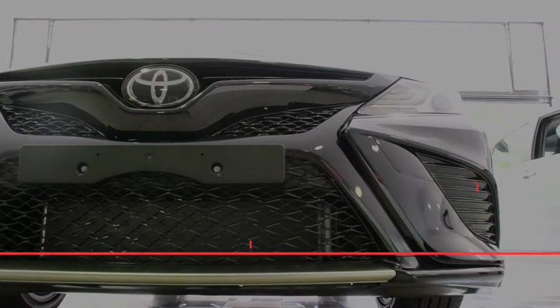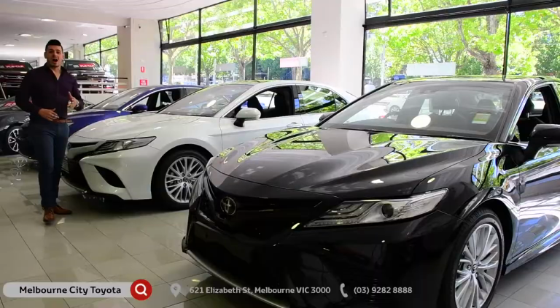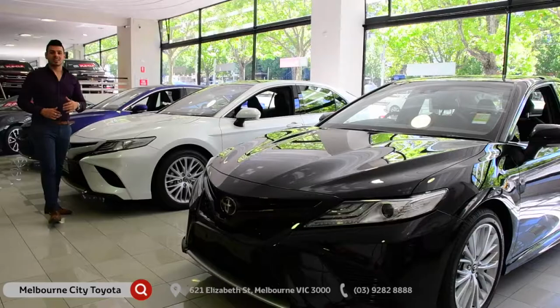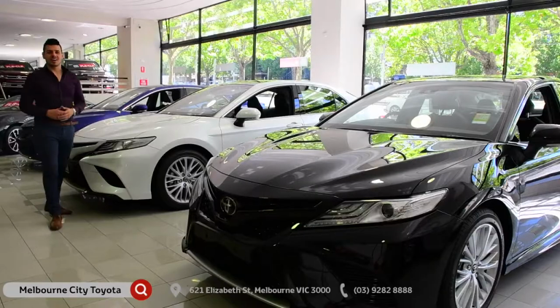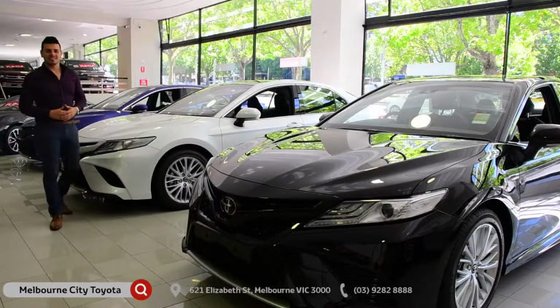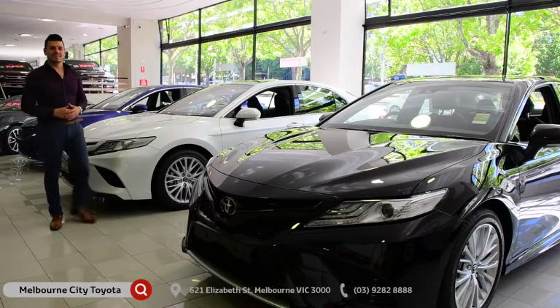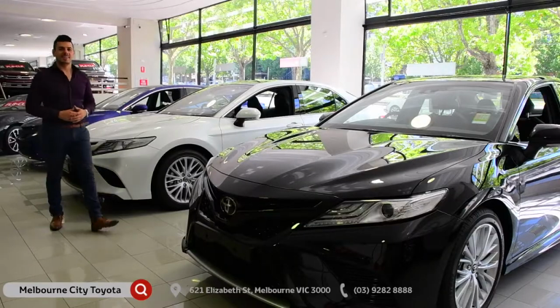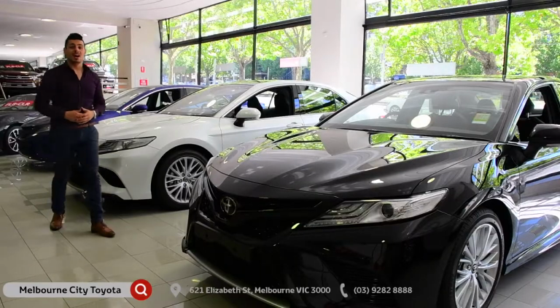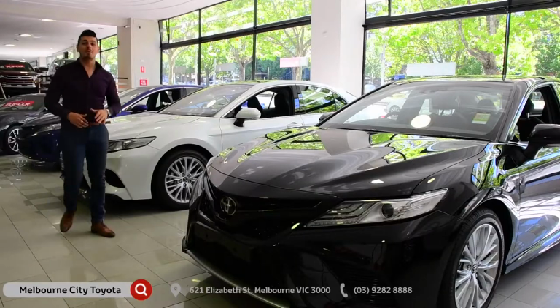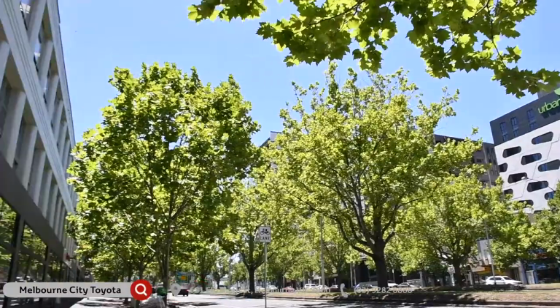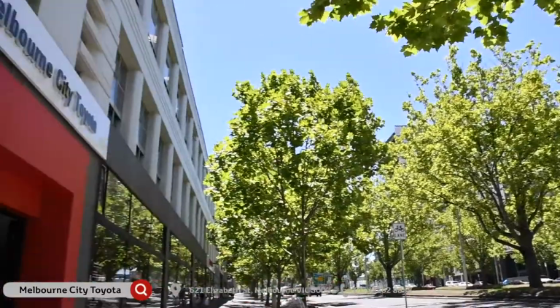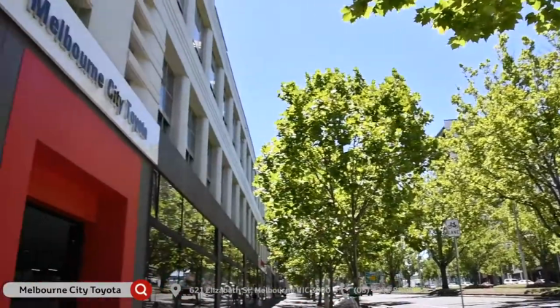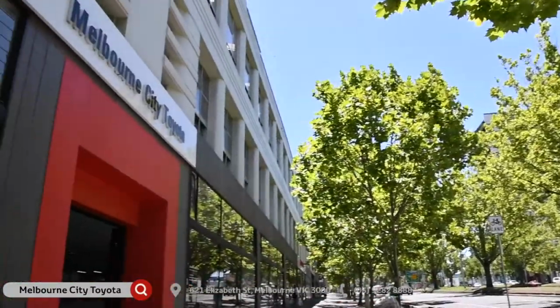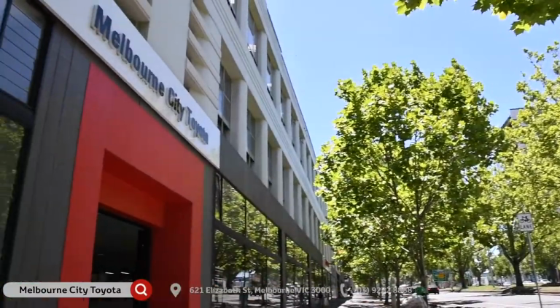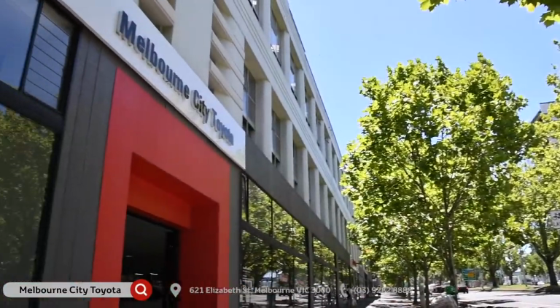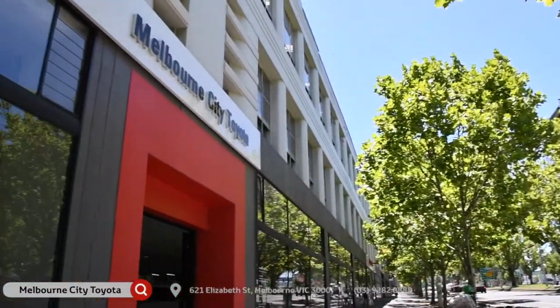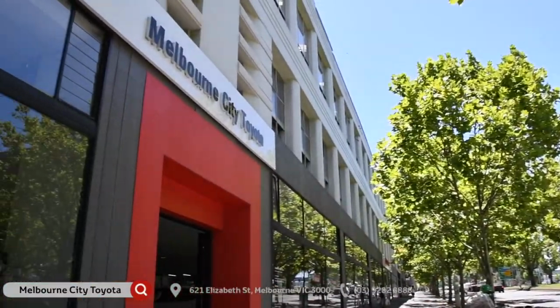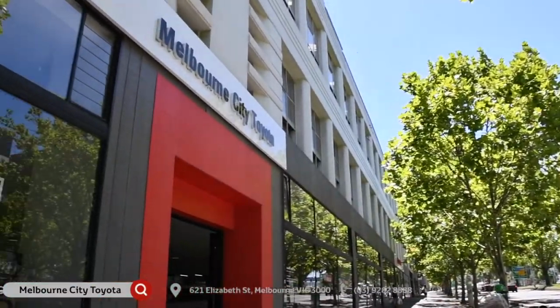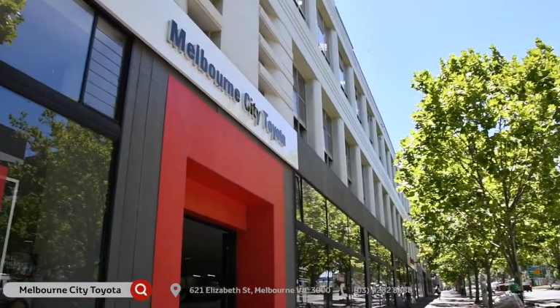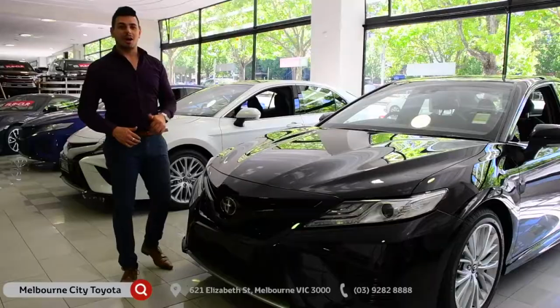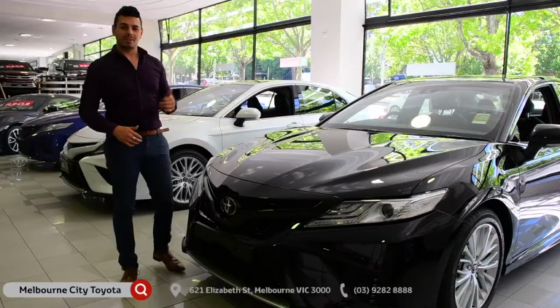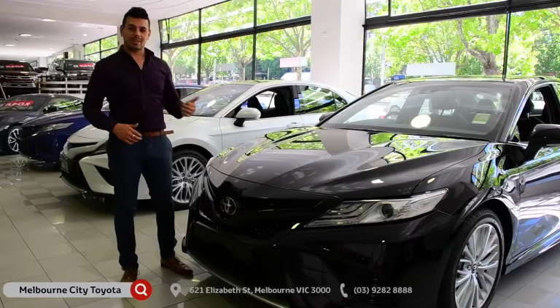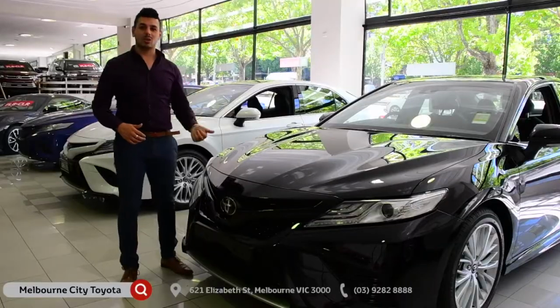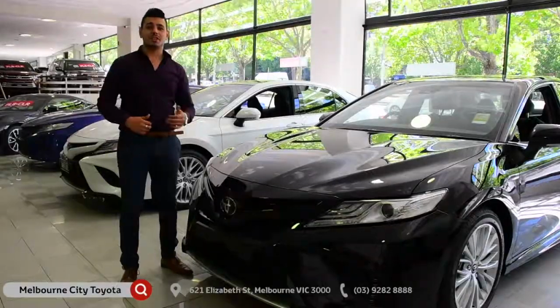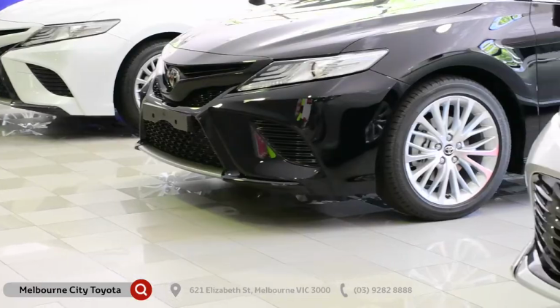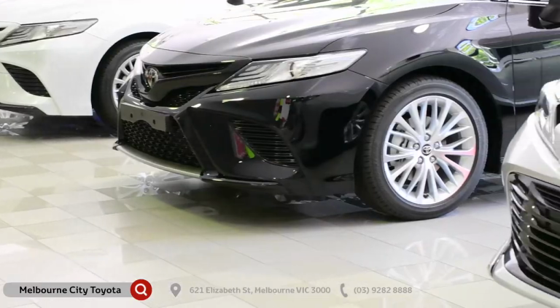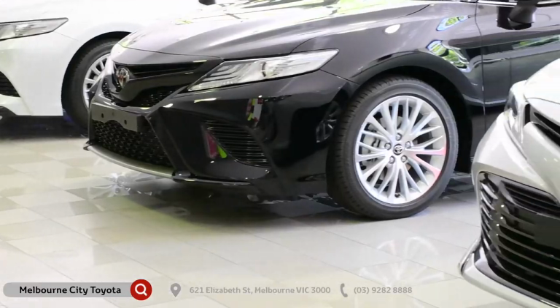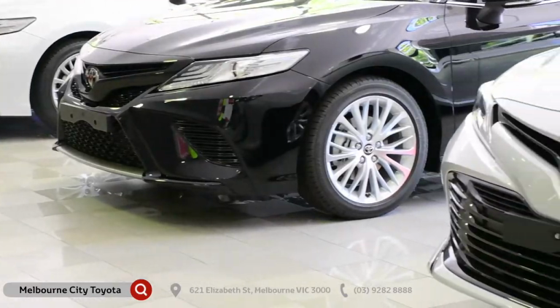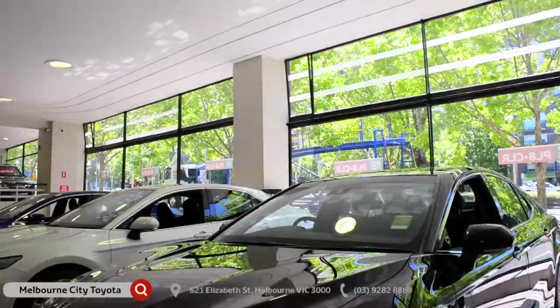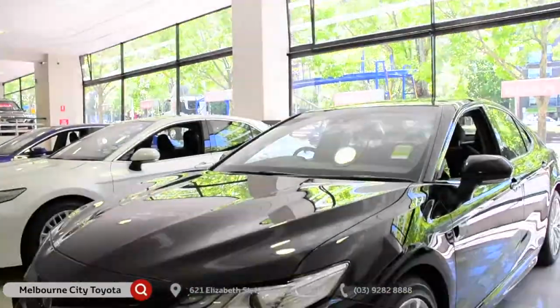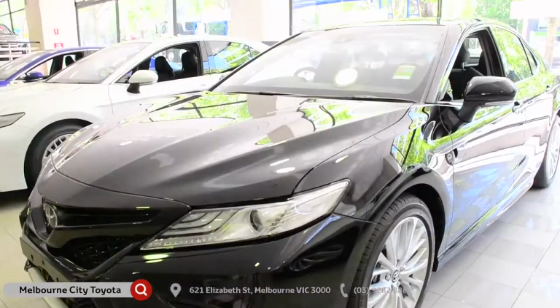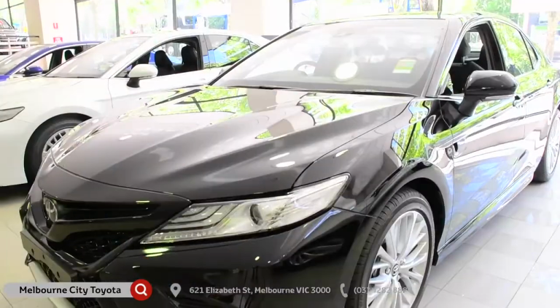Hi guys, Nando here. I'm at Melbourne City Toyota and today I'm taking a look at the 2018 Toyota Camry.